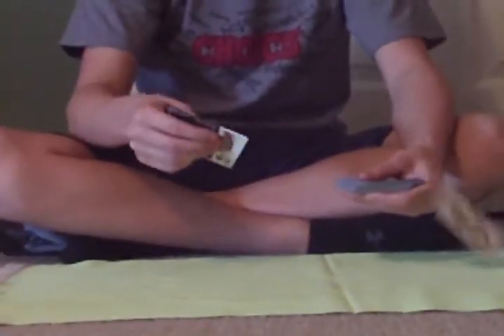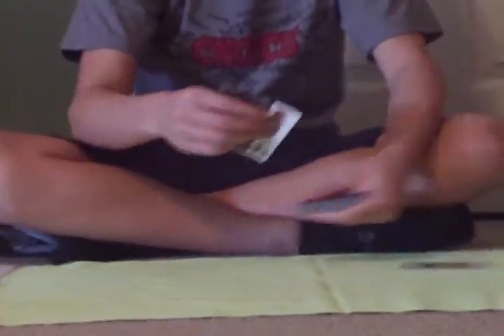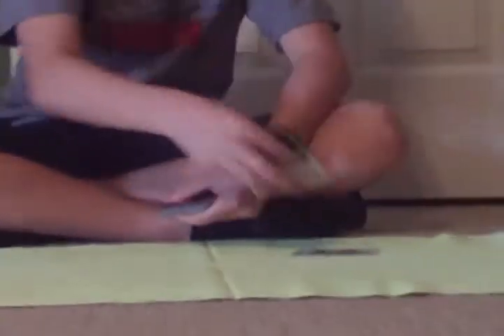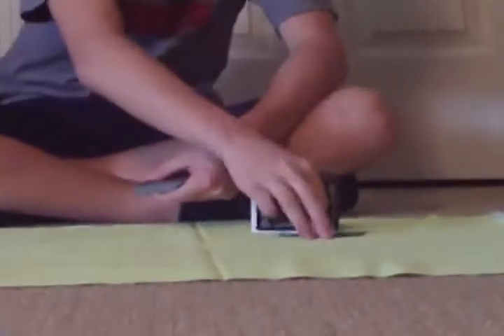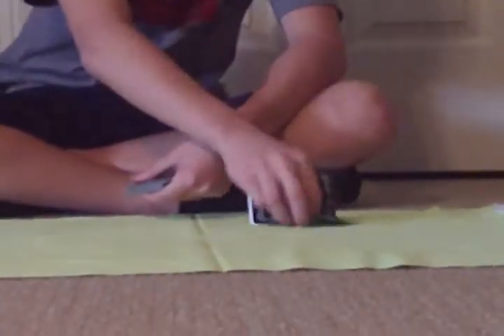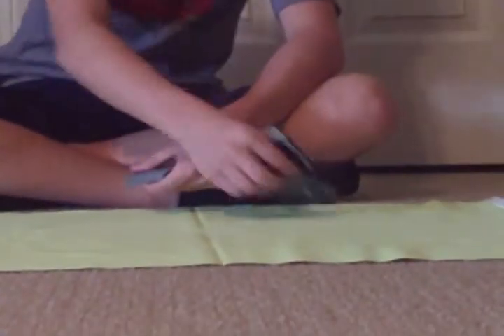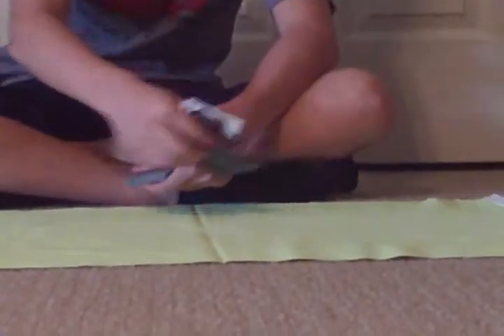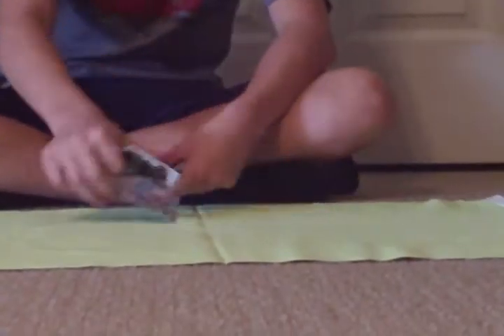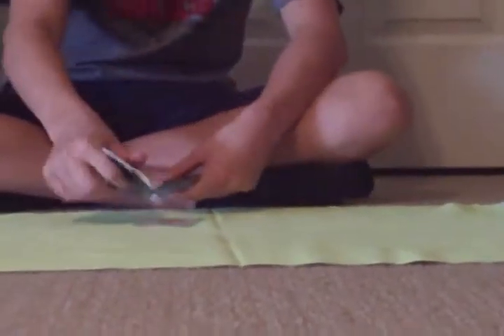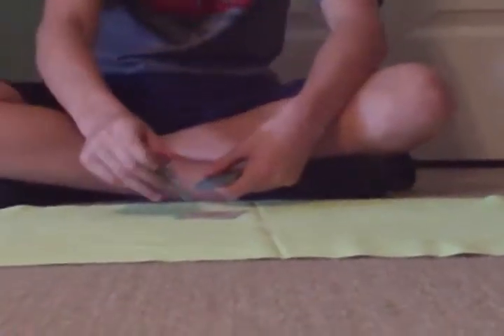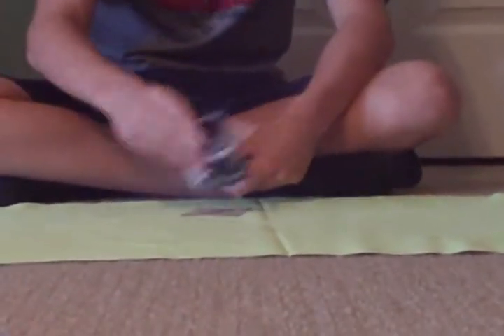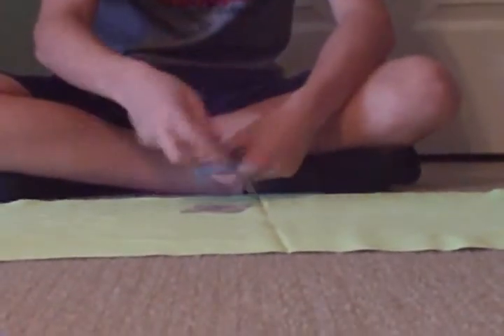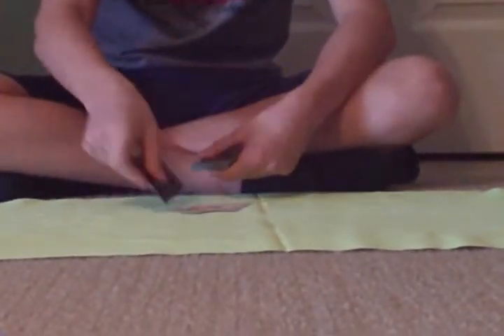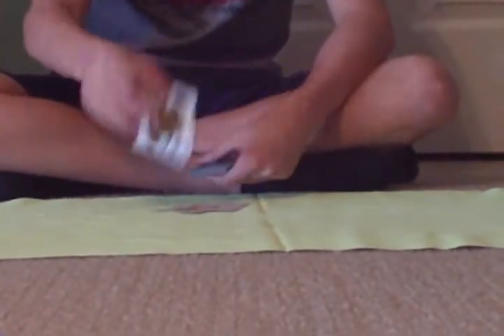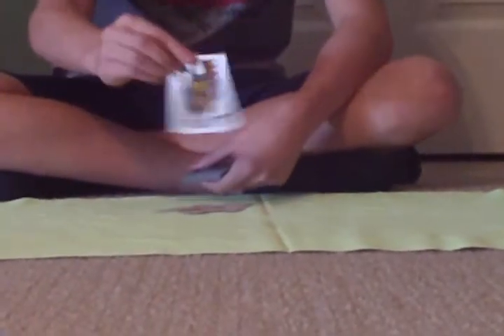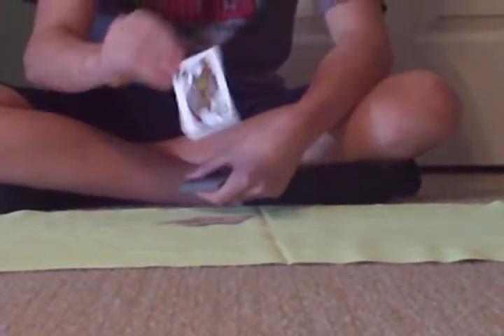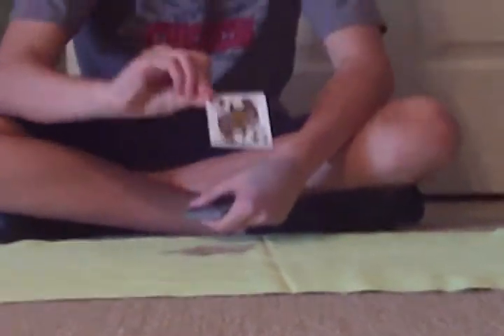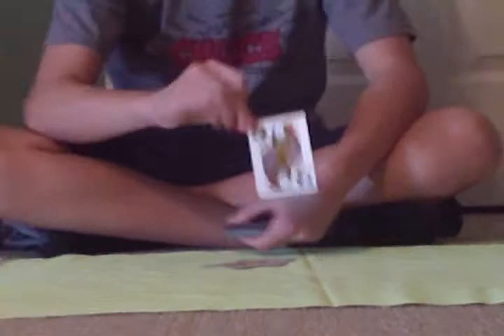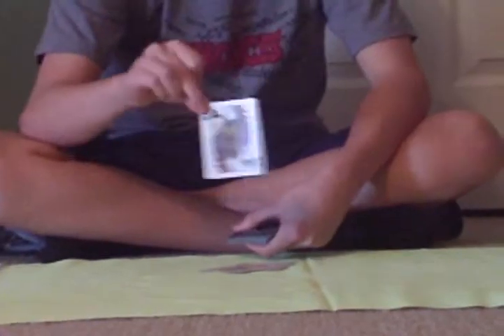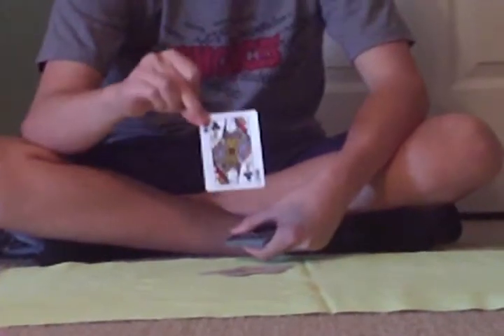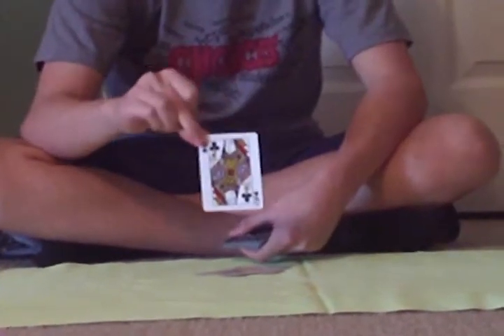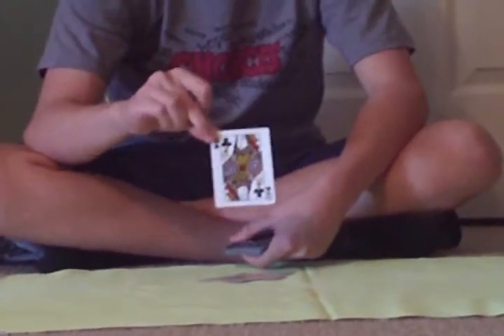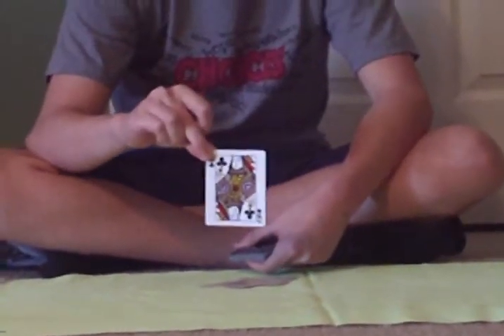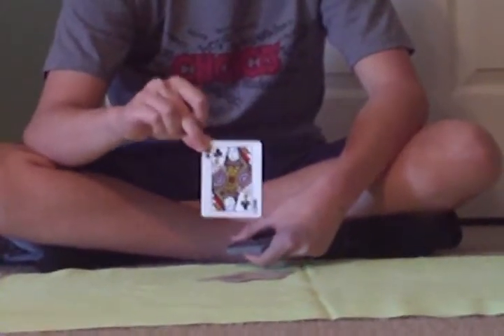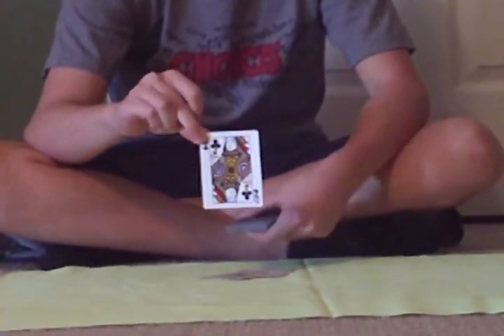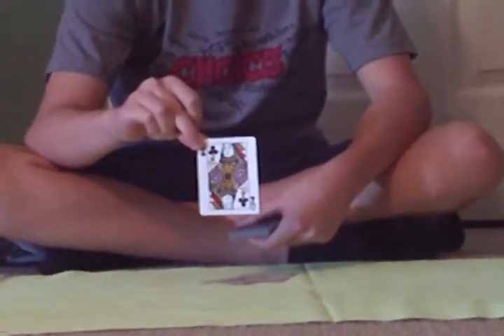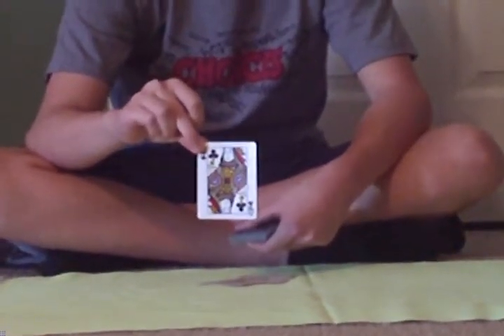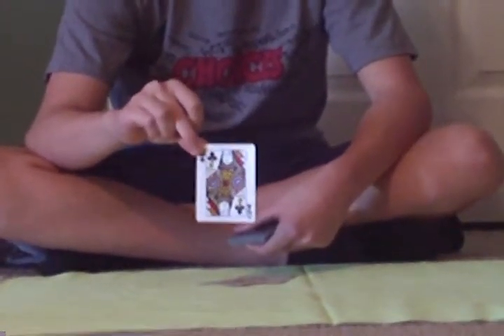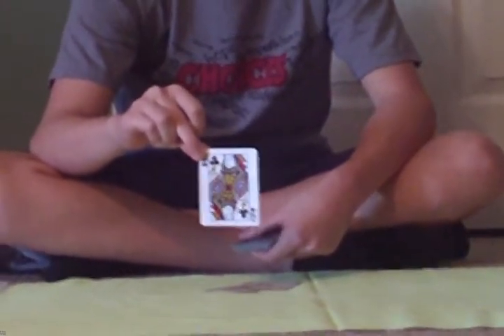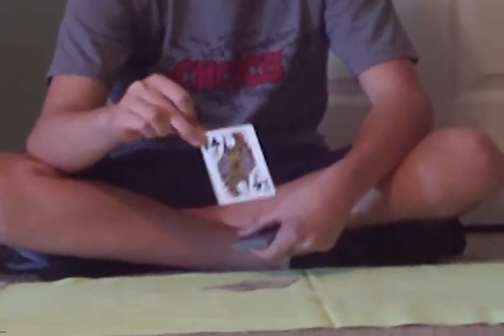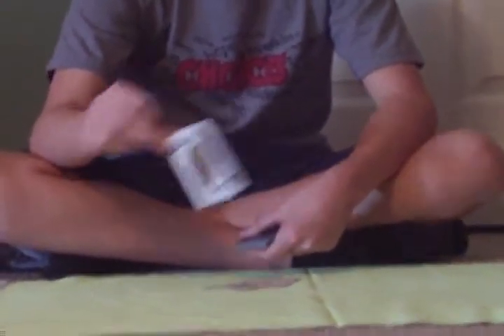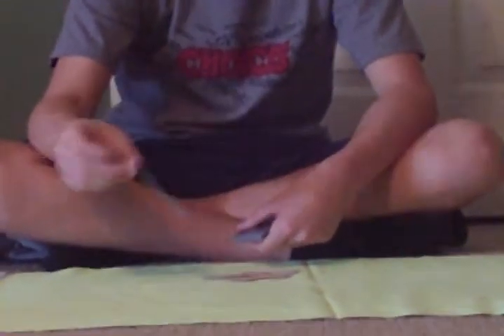Alright, here's a dropper joker. But now, here's your card. That's it — Queen of Clubs.